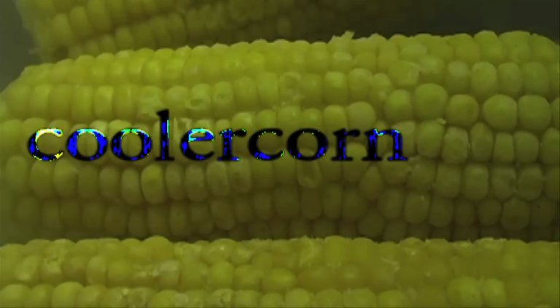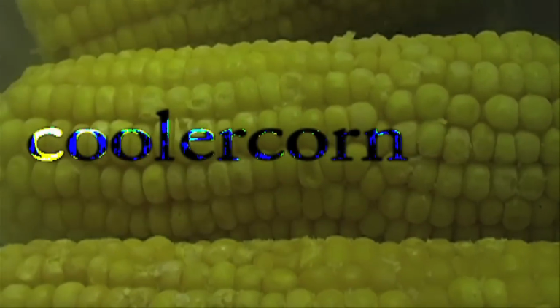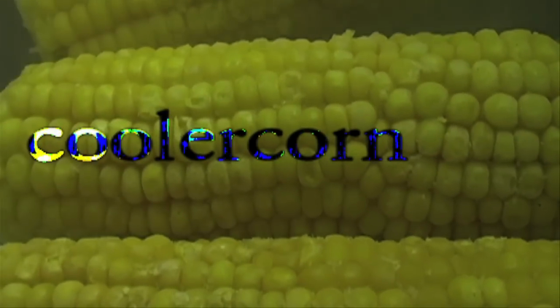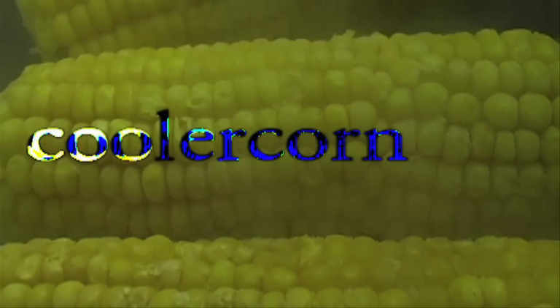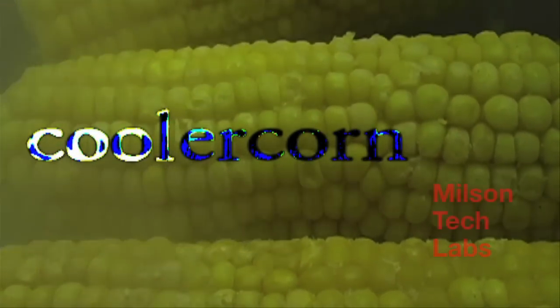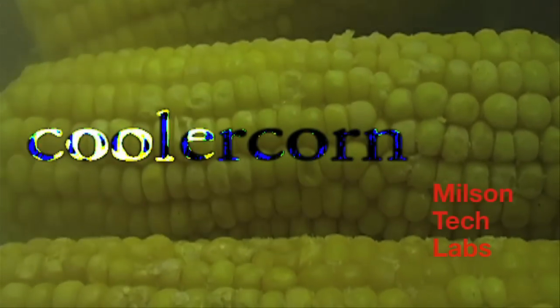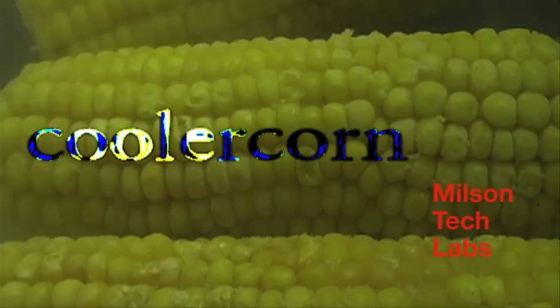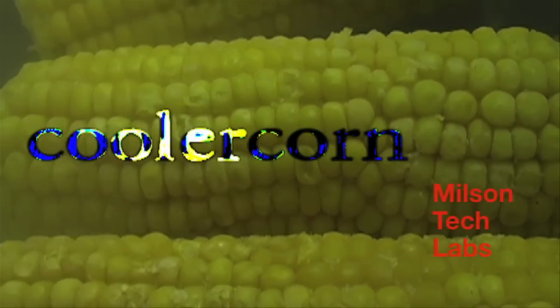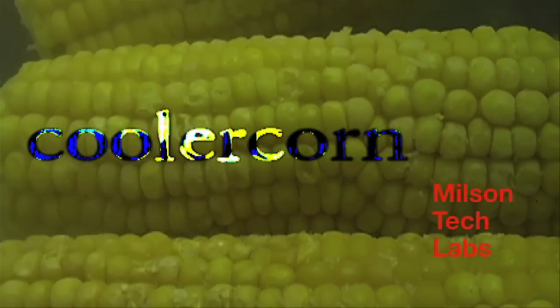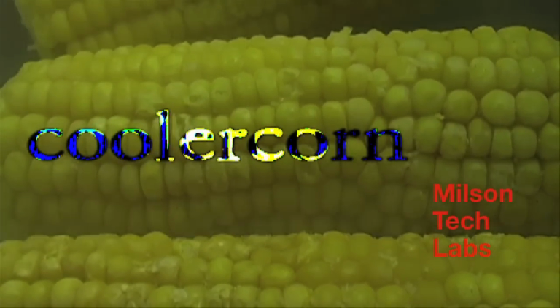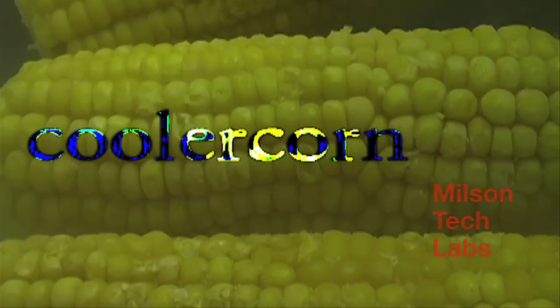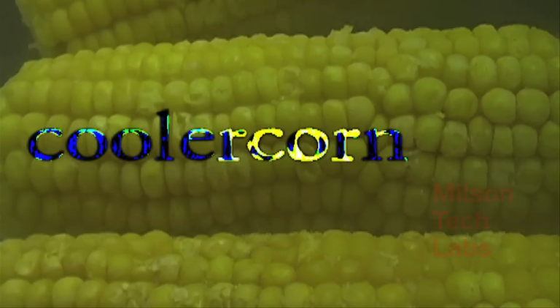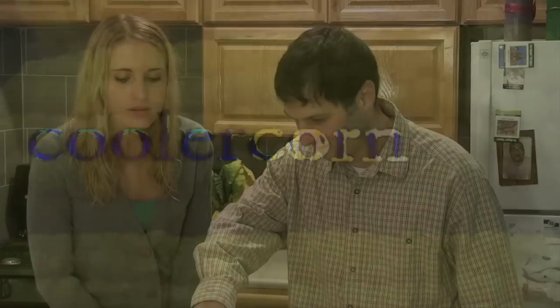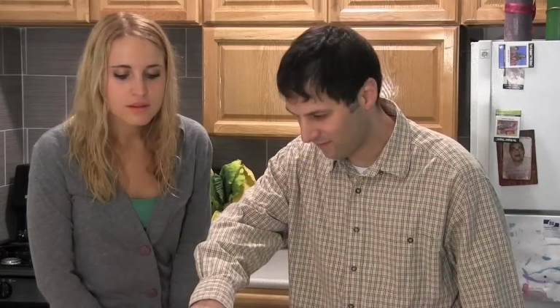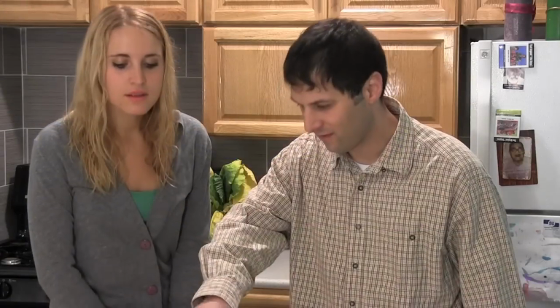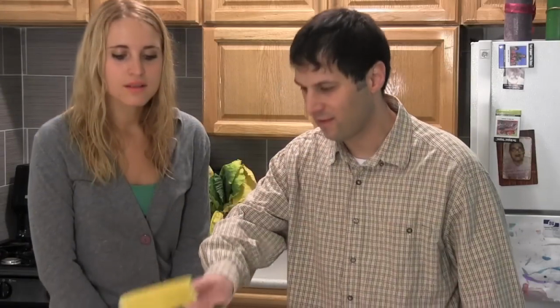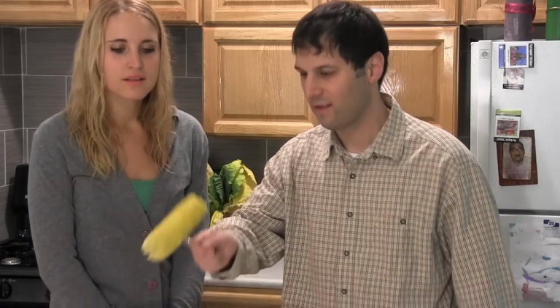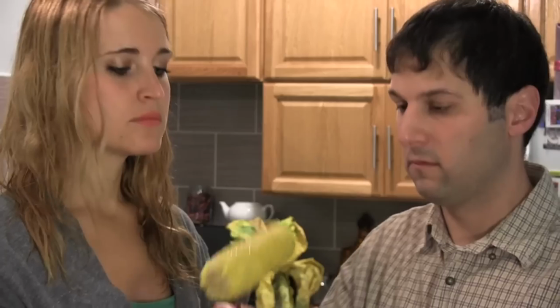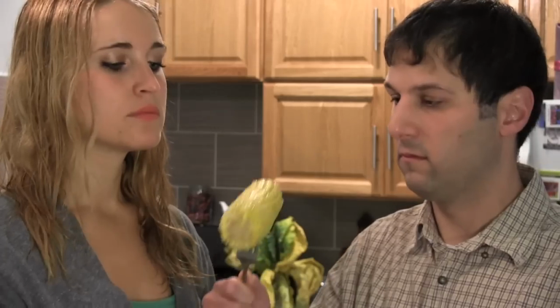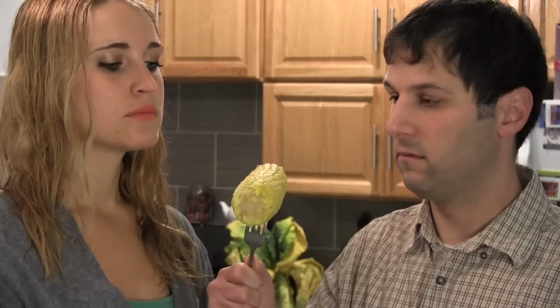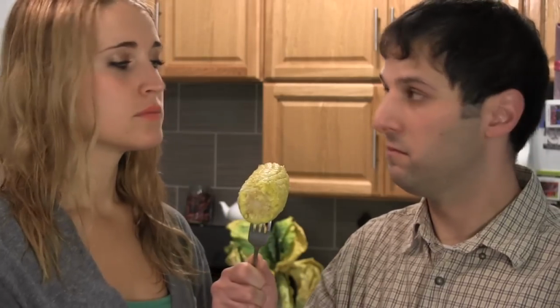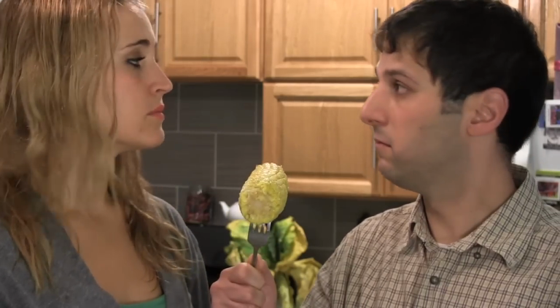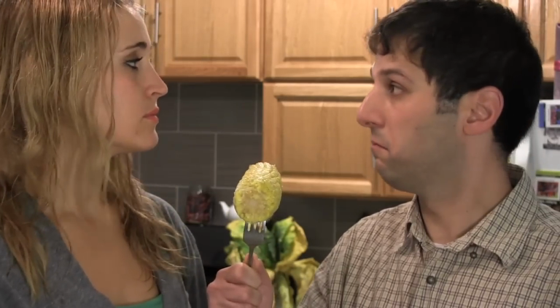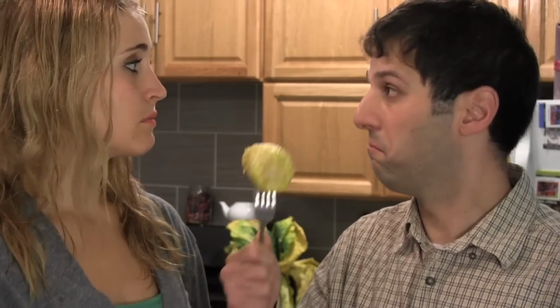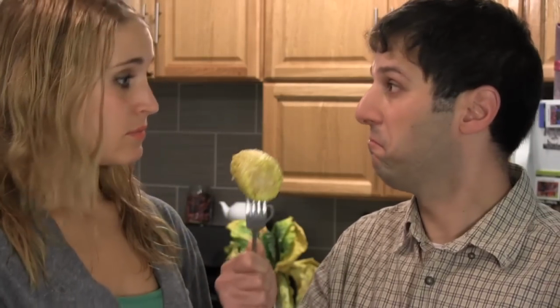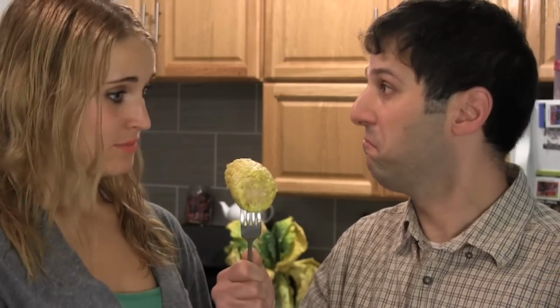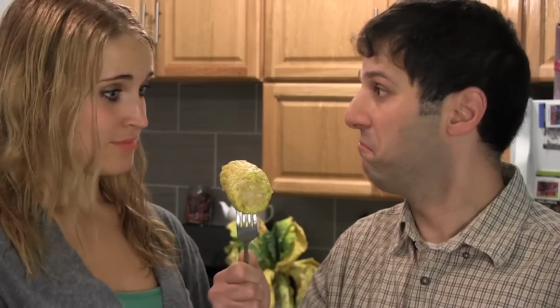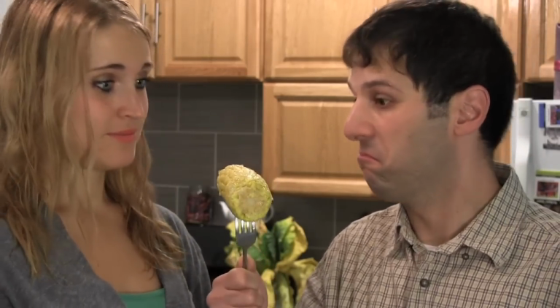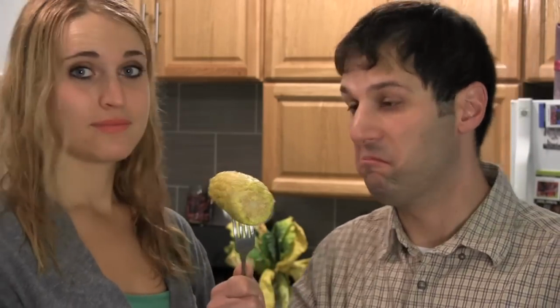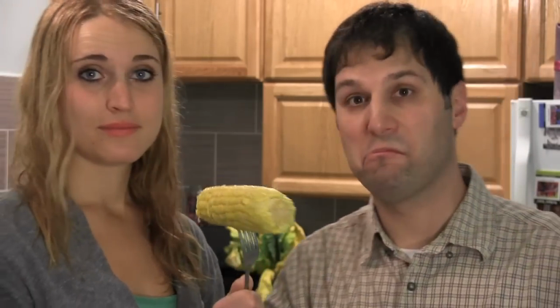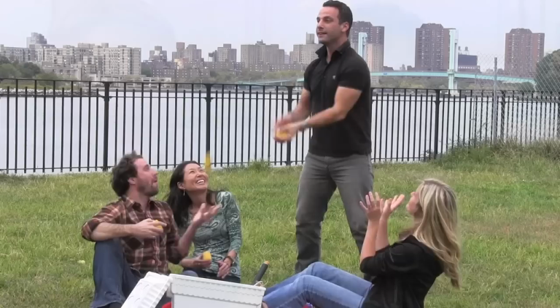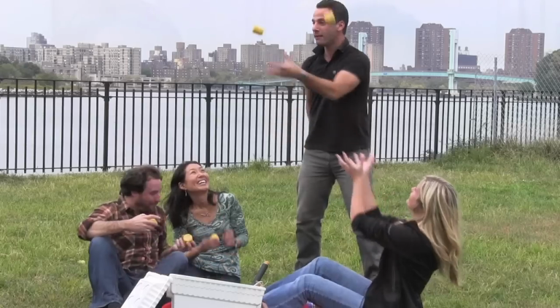Cooler Corn from Milson Tech Labs! It's the fun way to bring yummy boiled corn on the cob on the go!